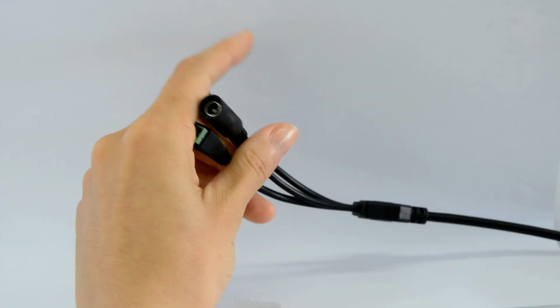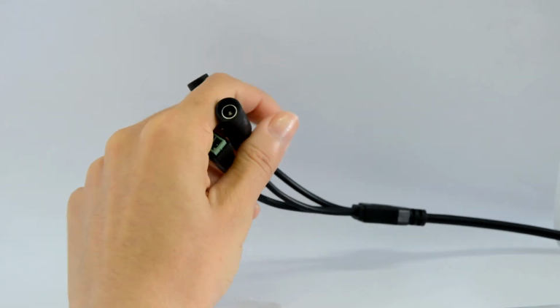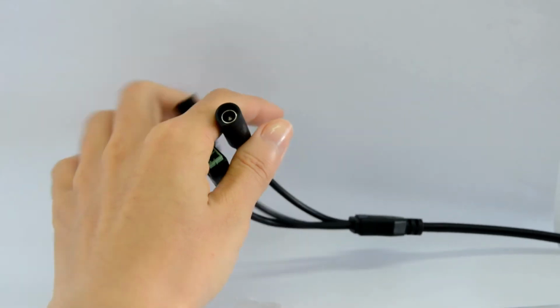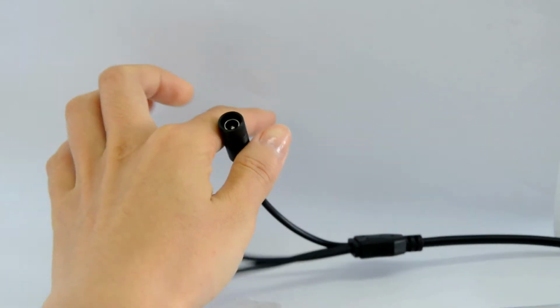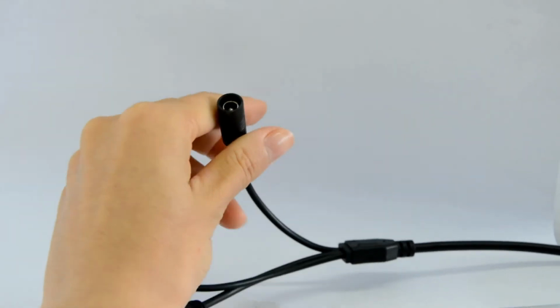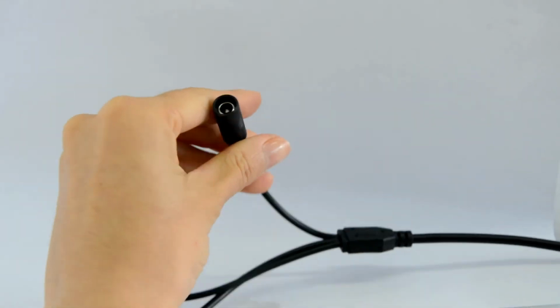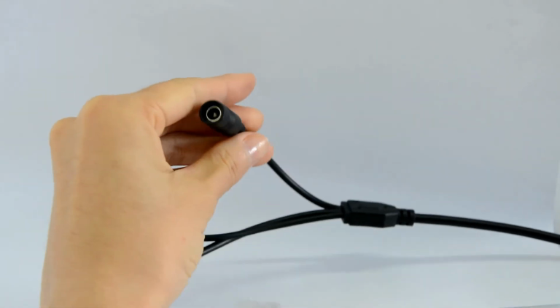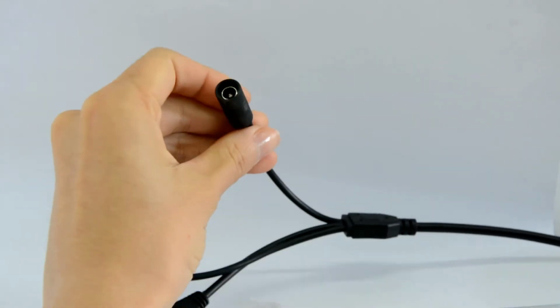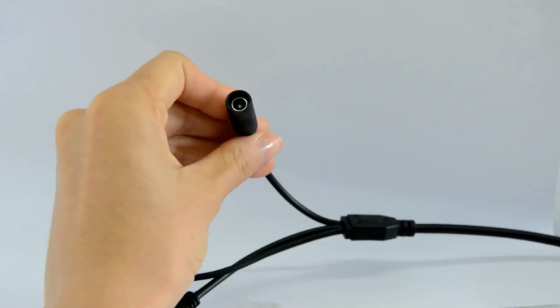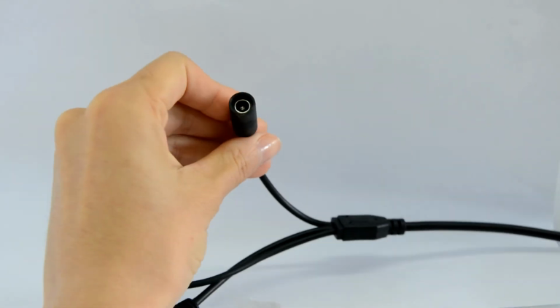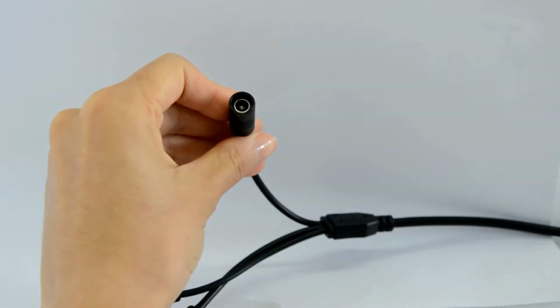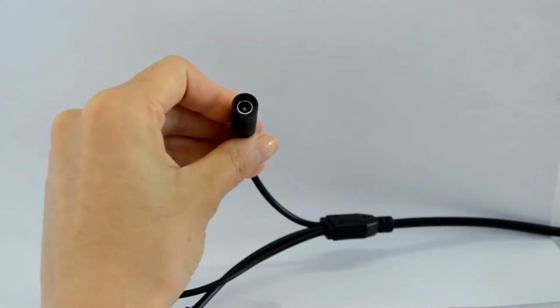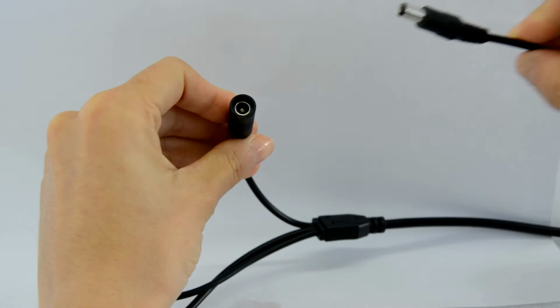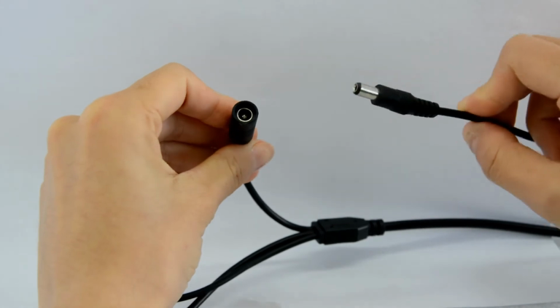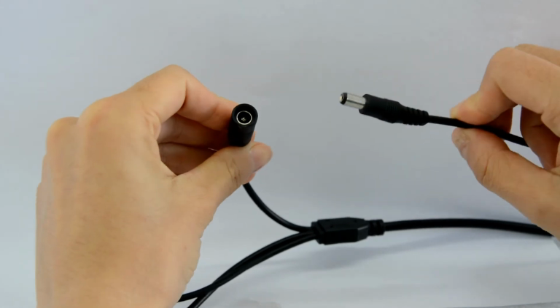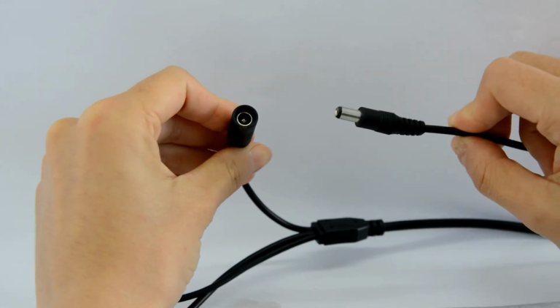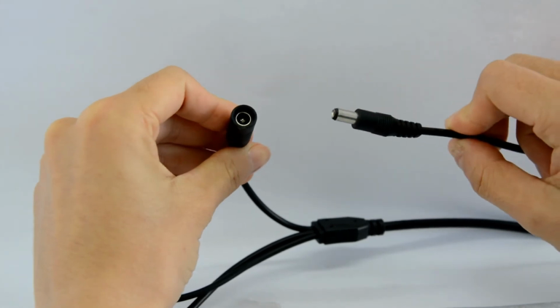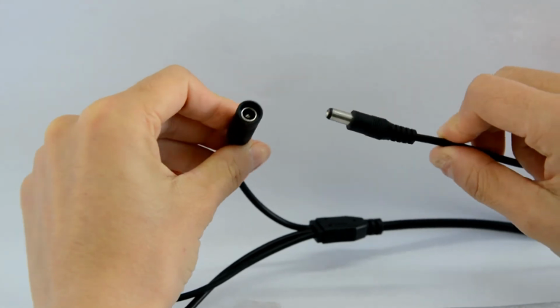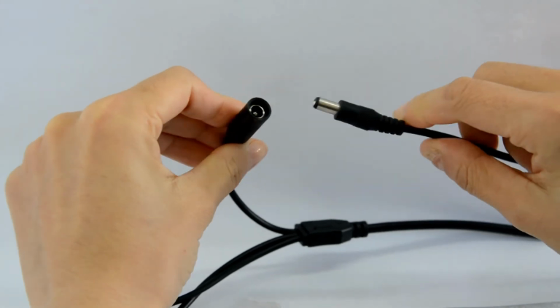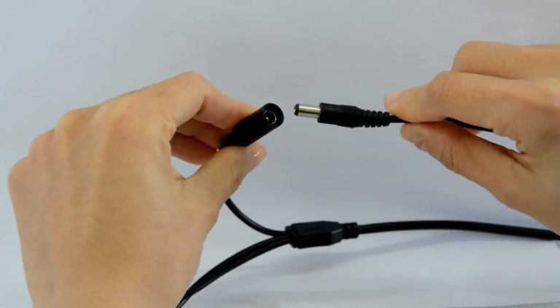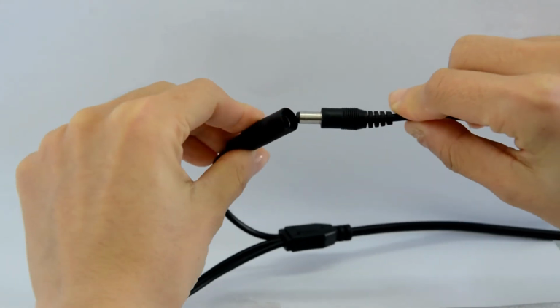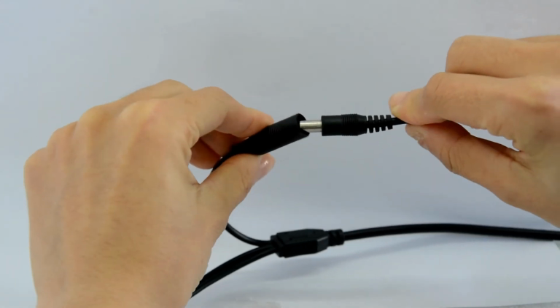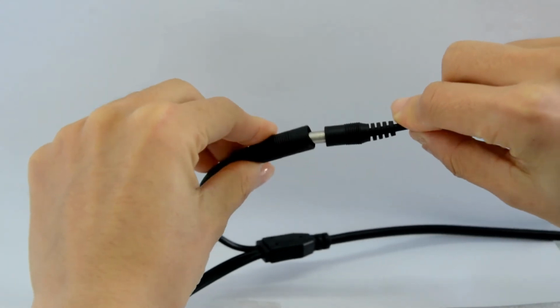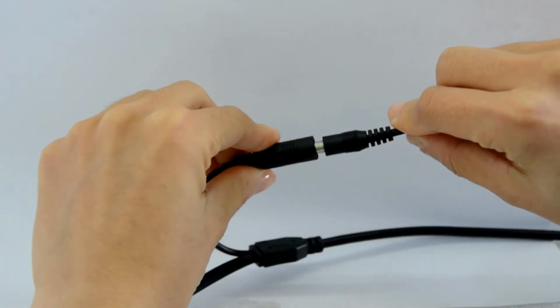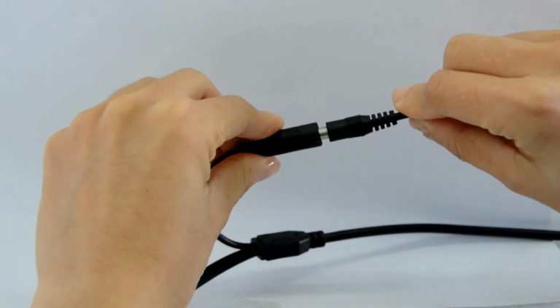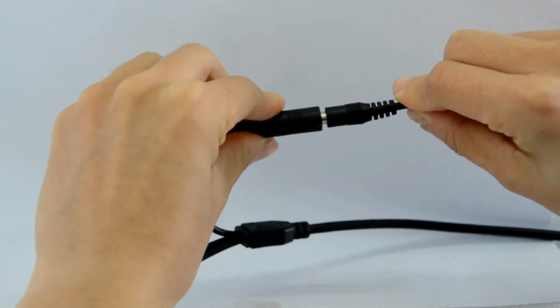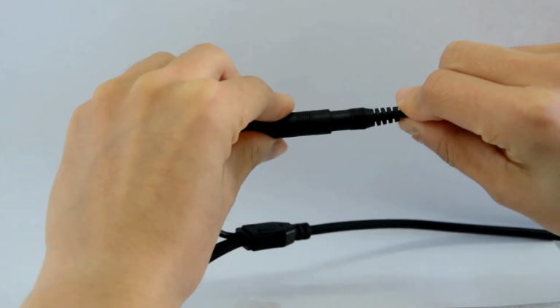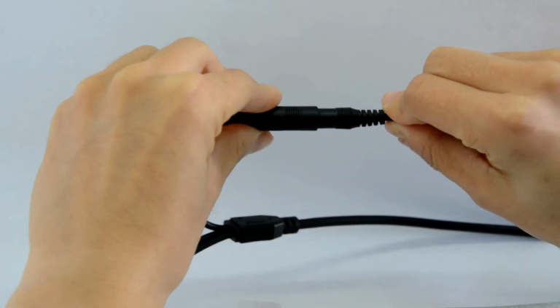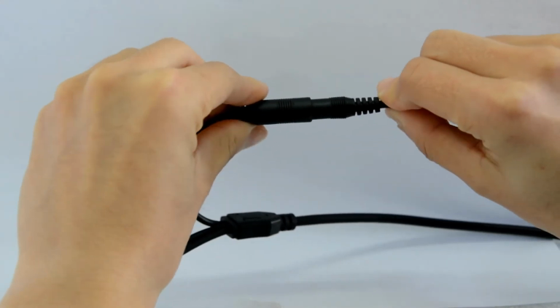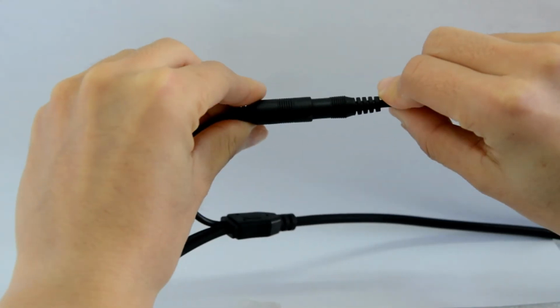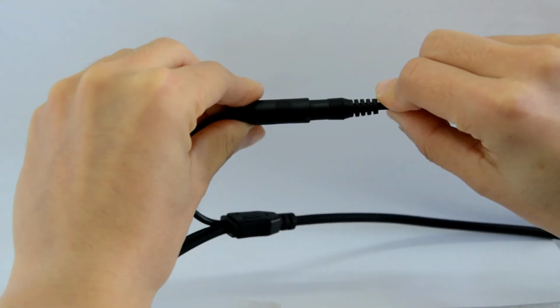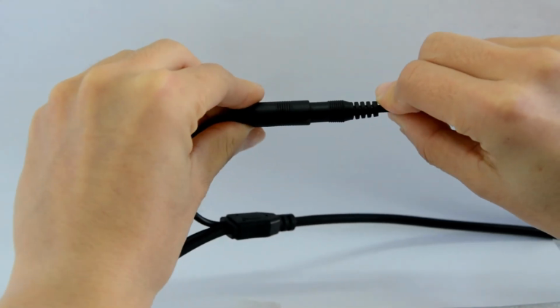This is the power connector. Let's power up the camera. It needs around 2 minutes to boot up the system.